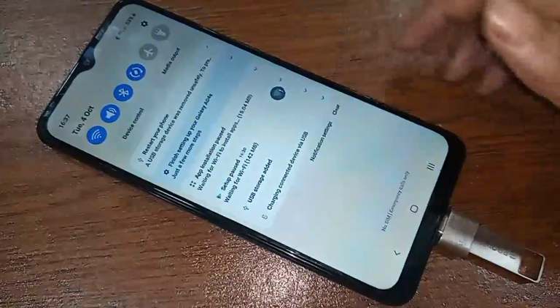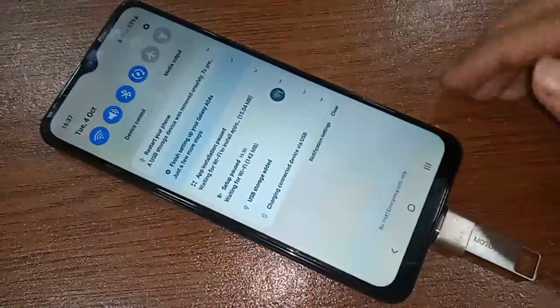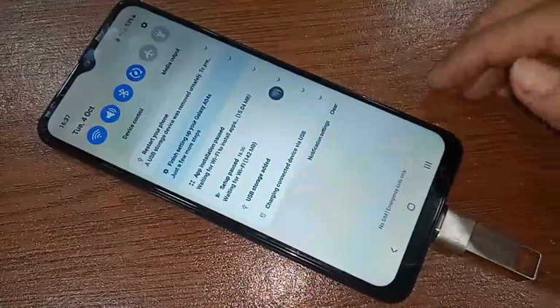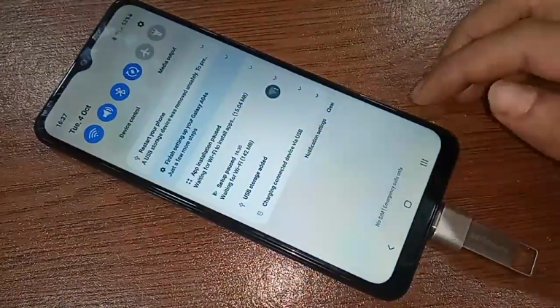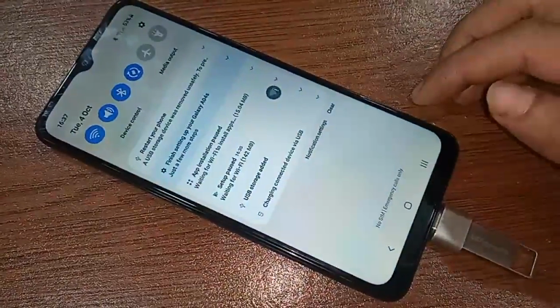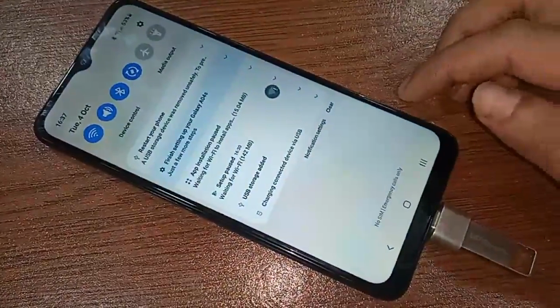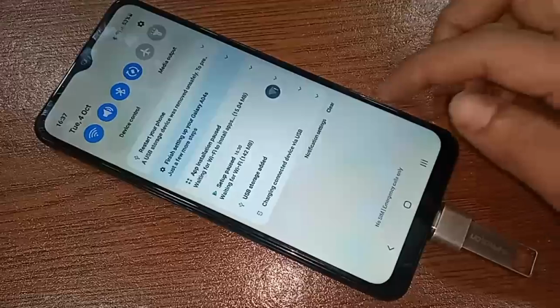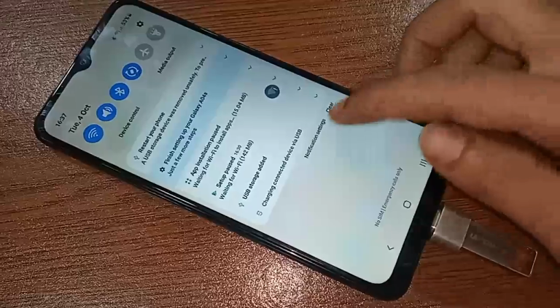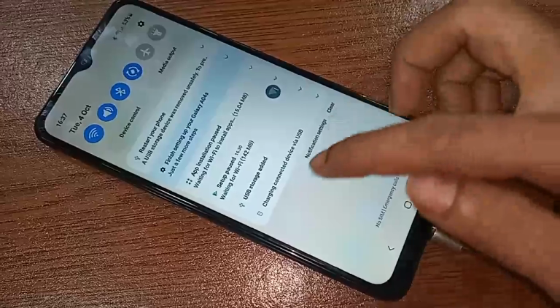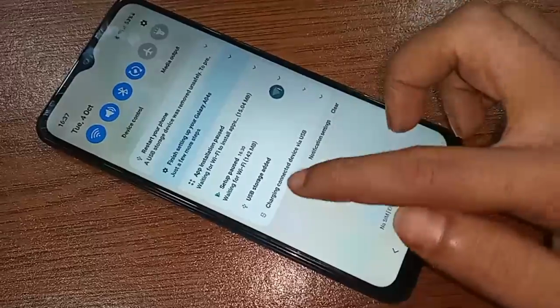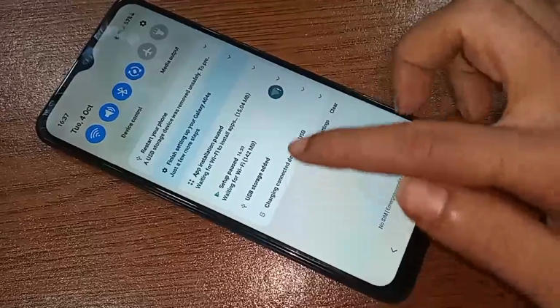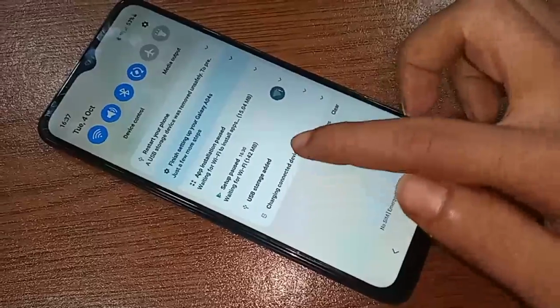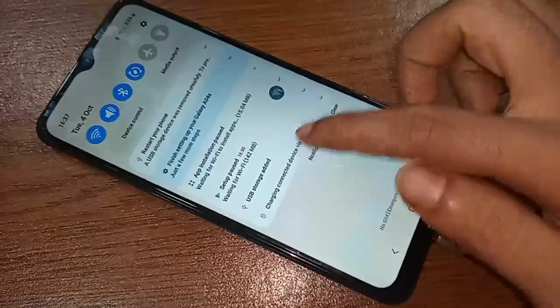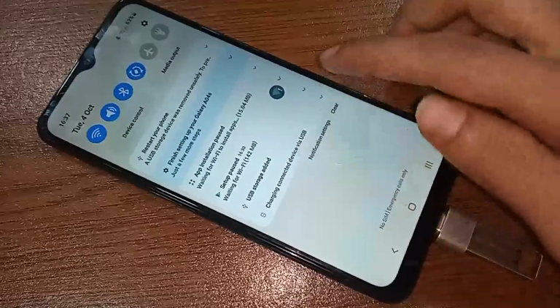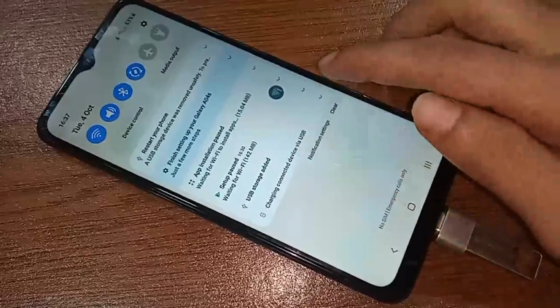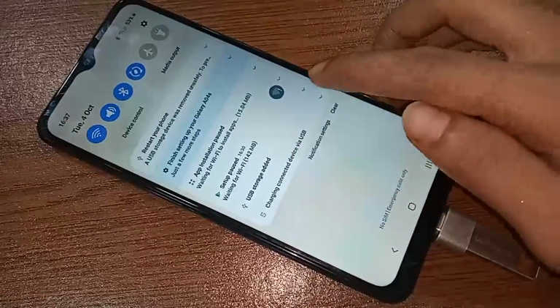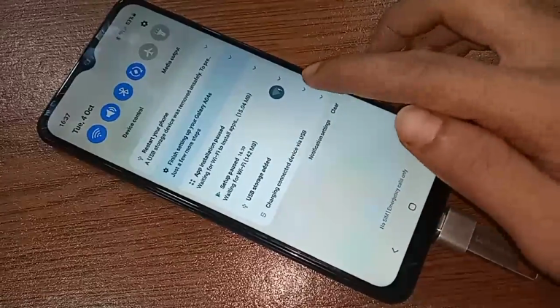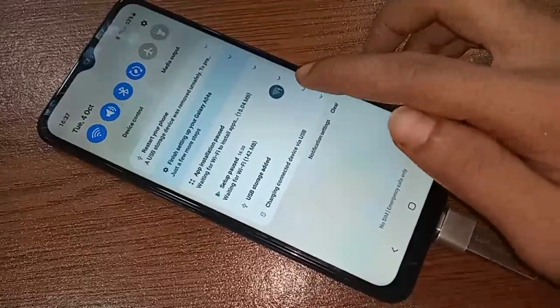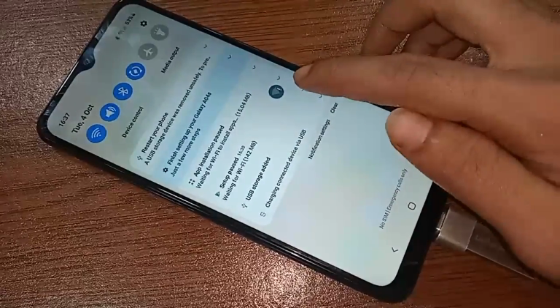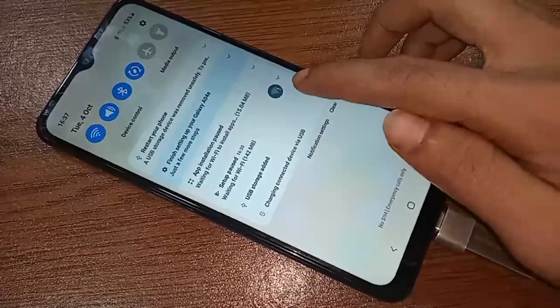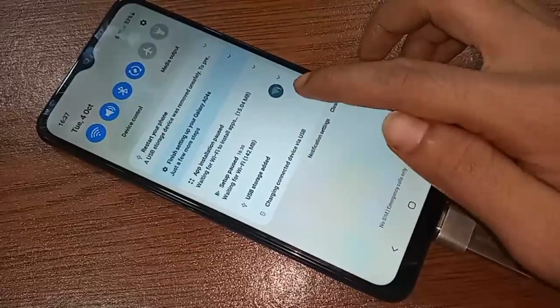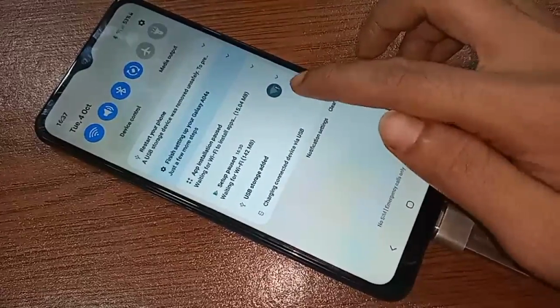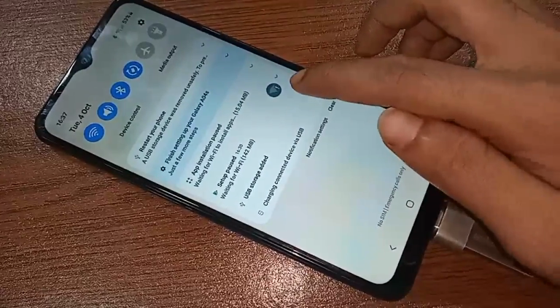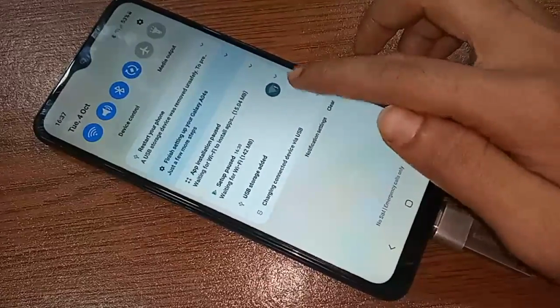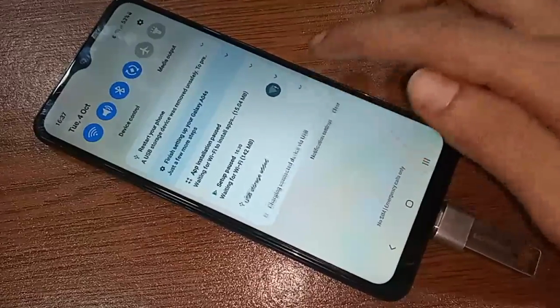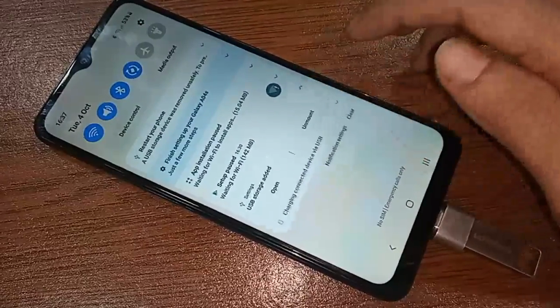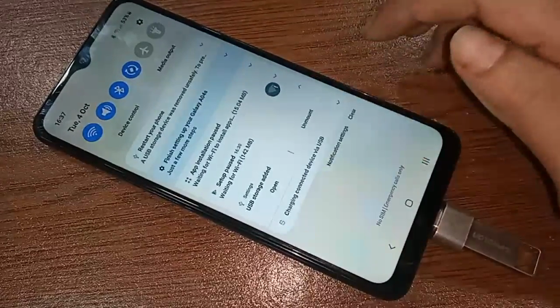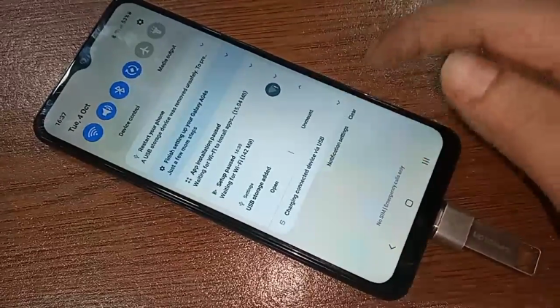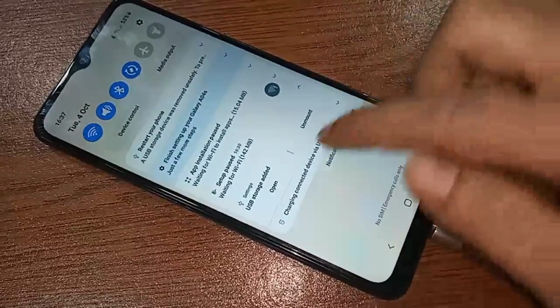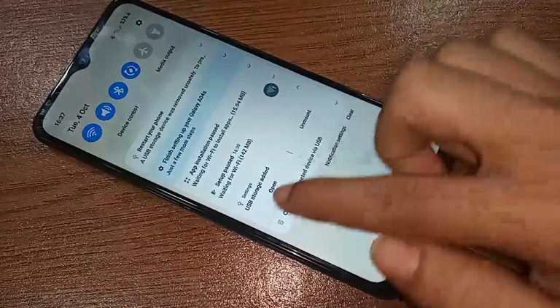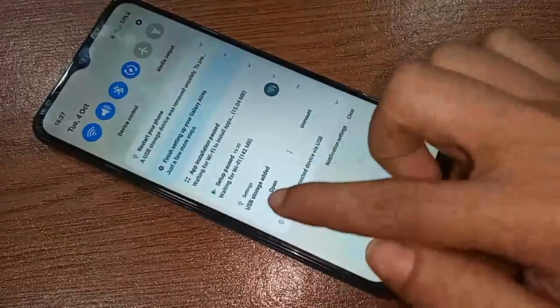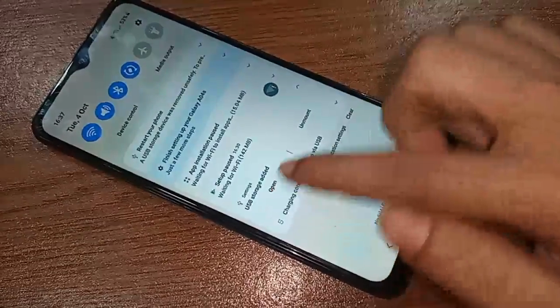You just click on 'Use storage' and you will see an option called 'Open.' Click on it and it will show your pen drive files.